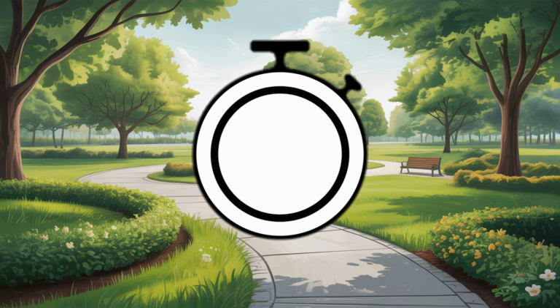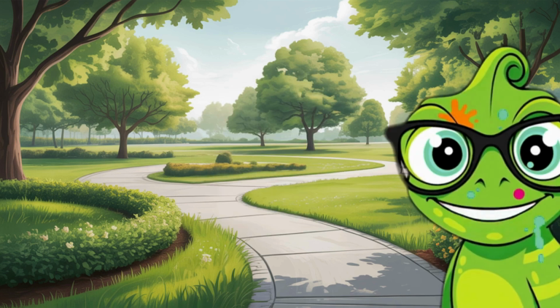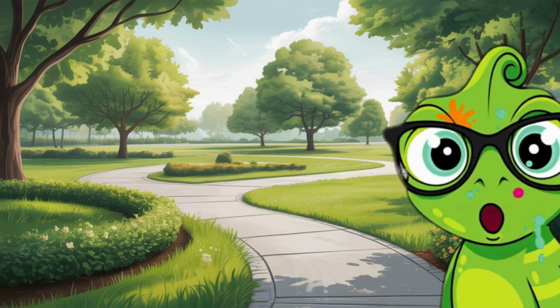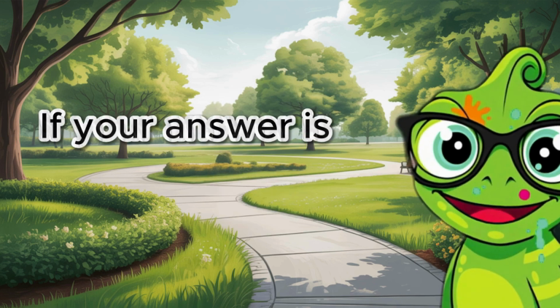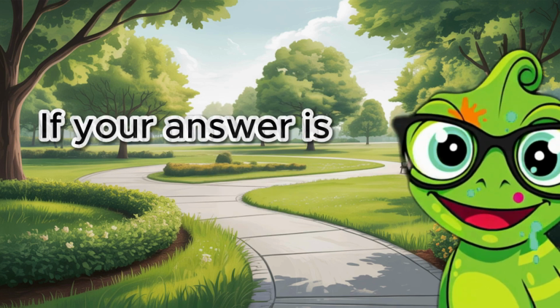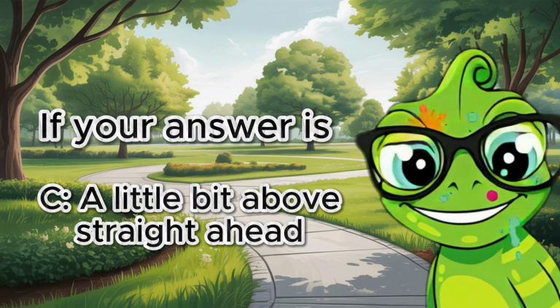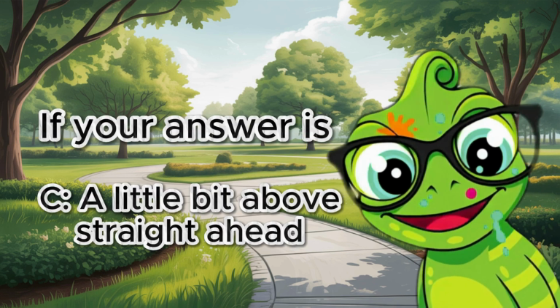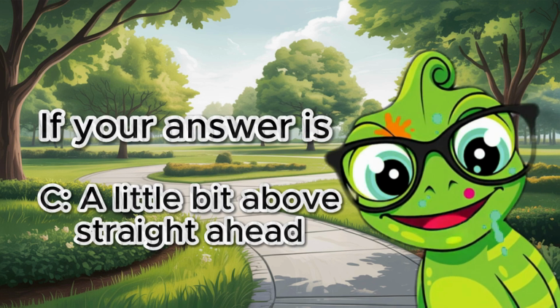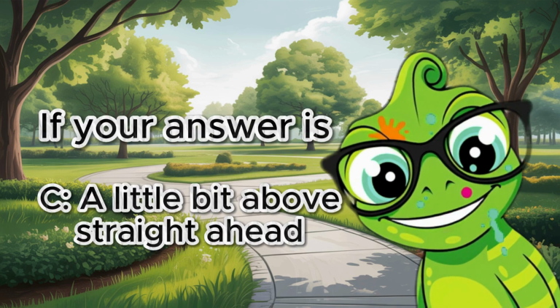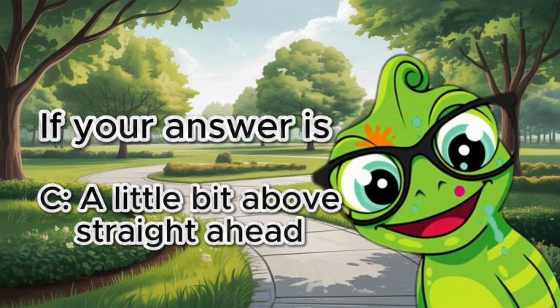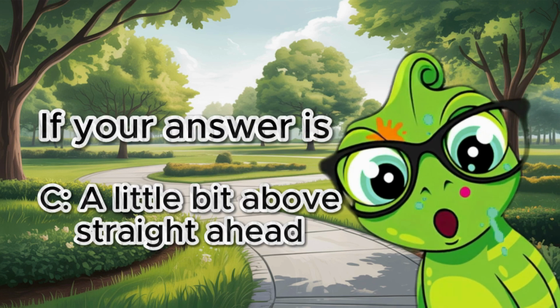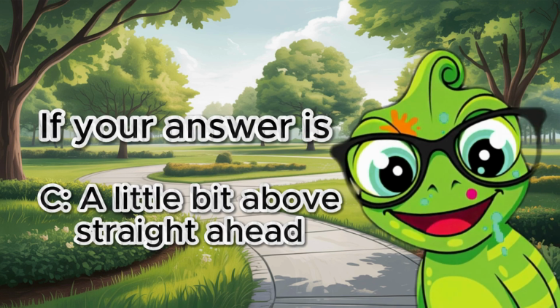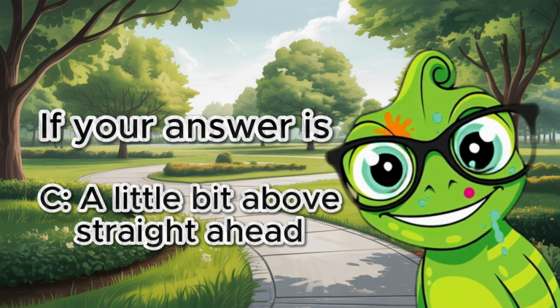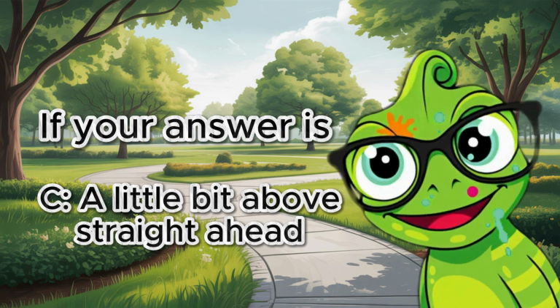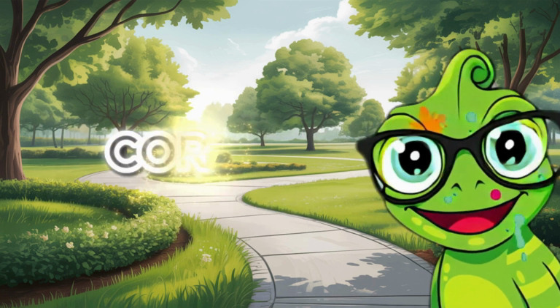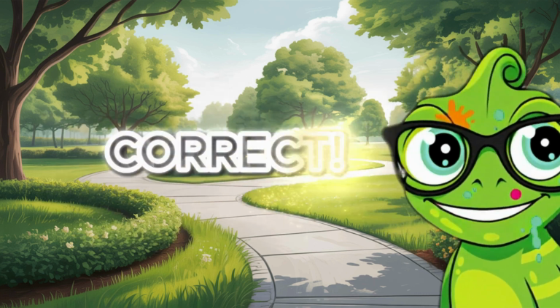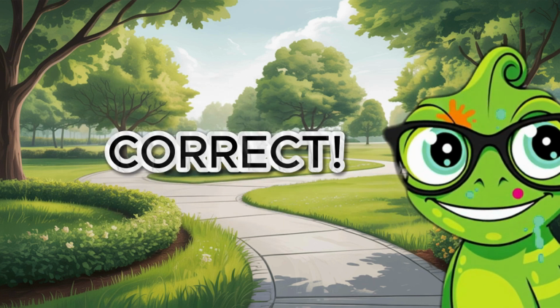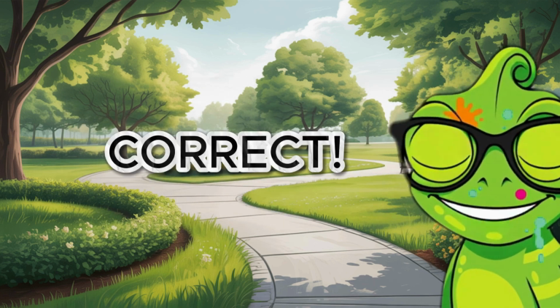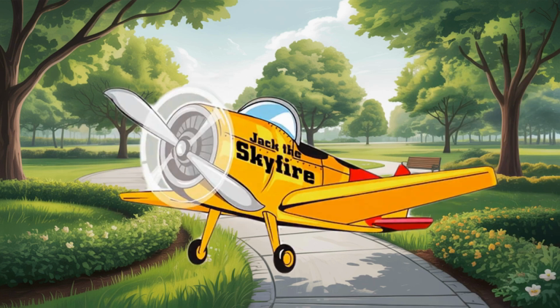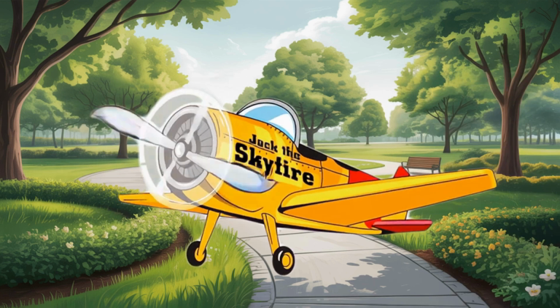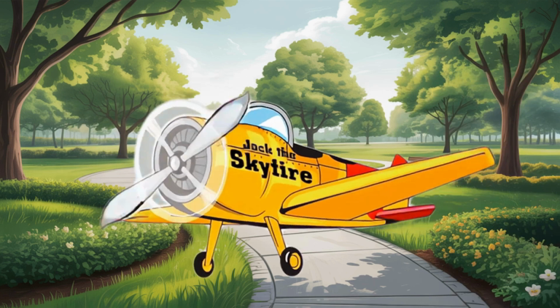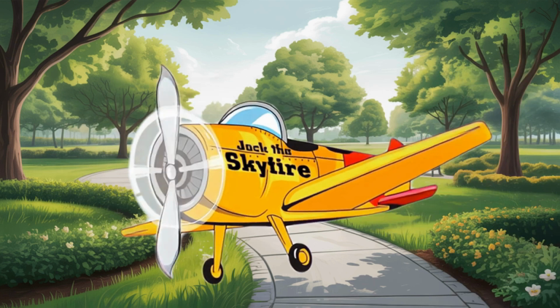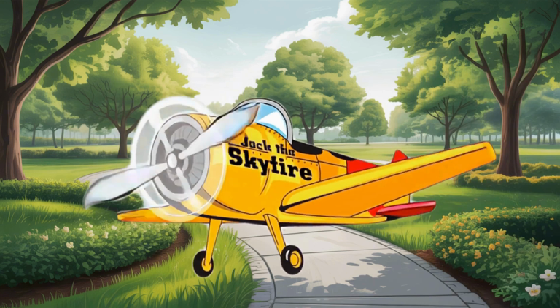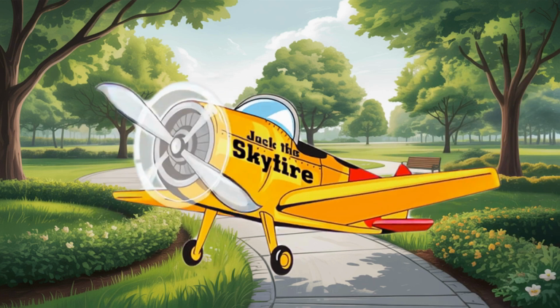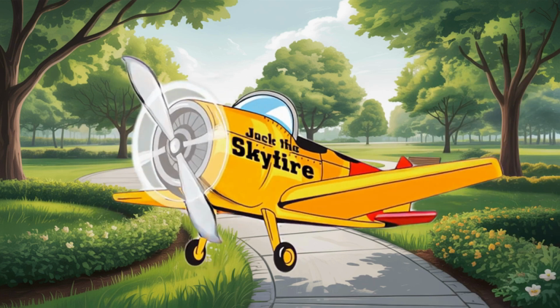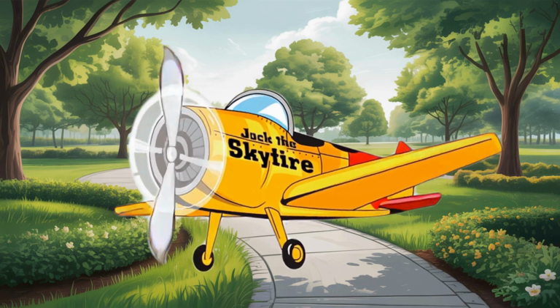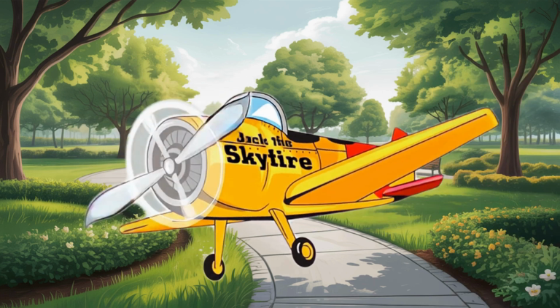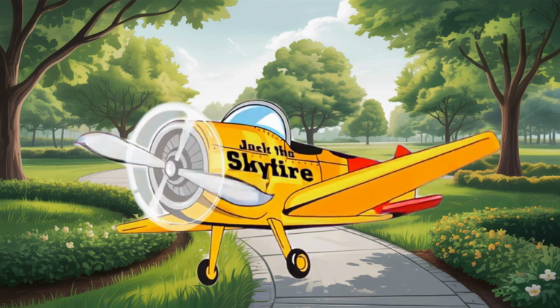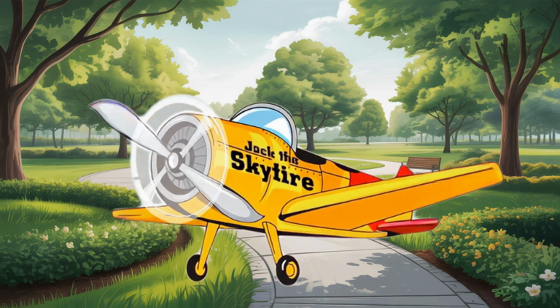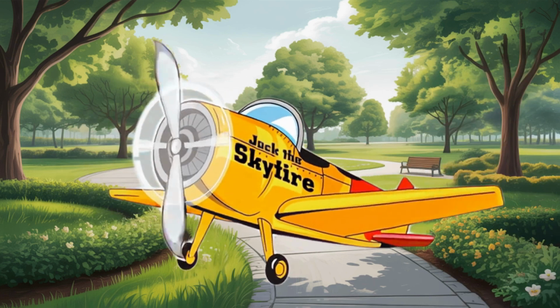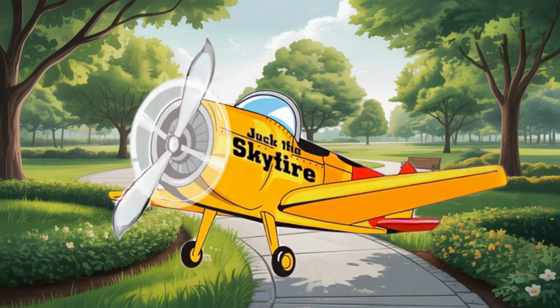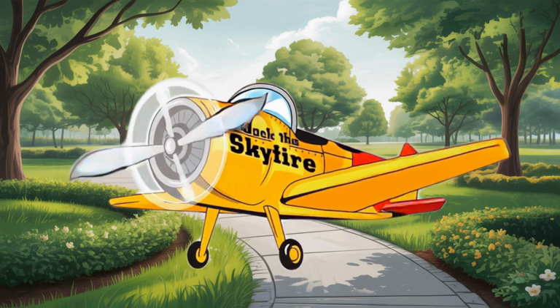If your answer is a little bit above straight ahead, you're correct! For the best rainbow colors, which type of water works best?